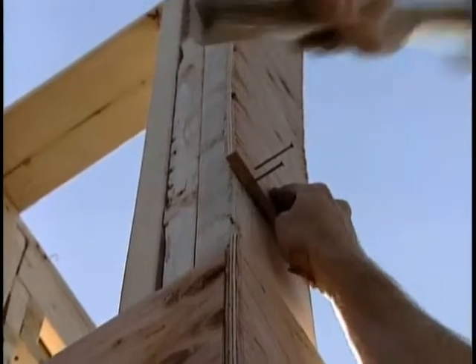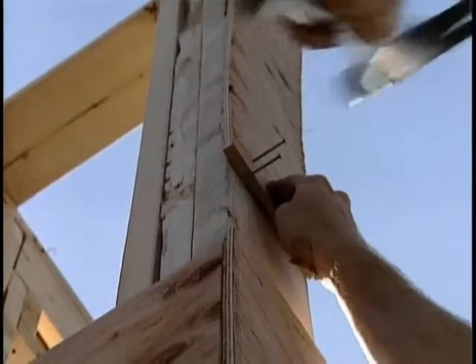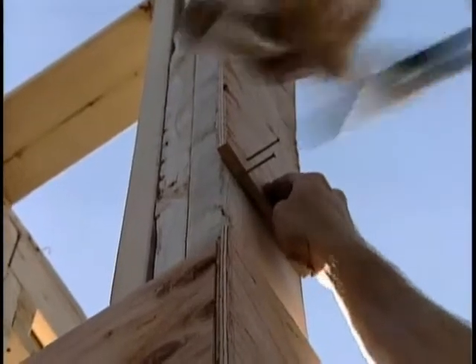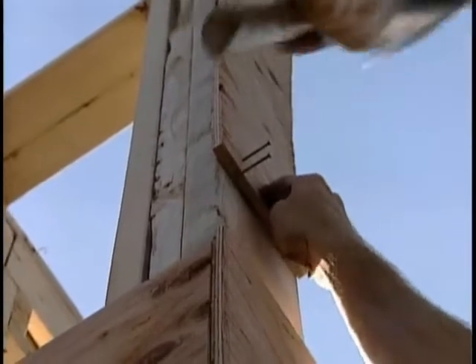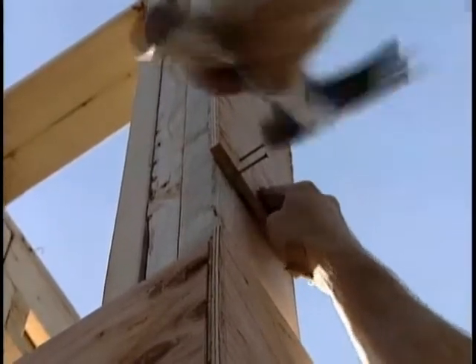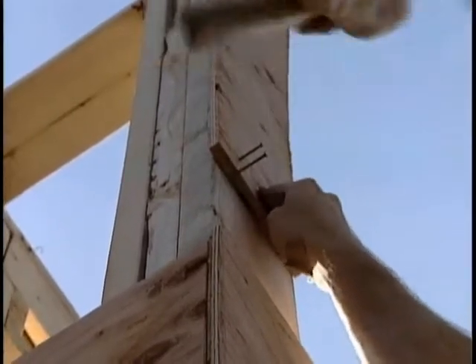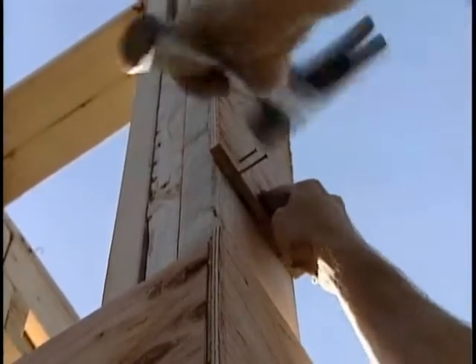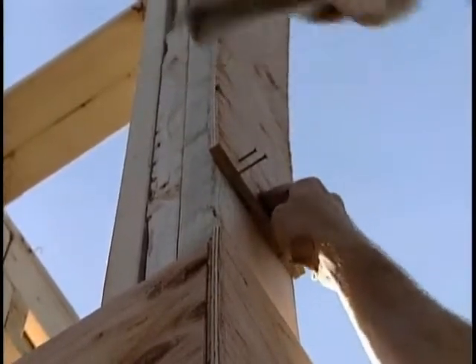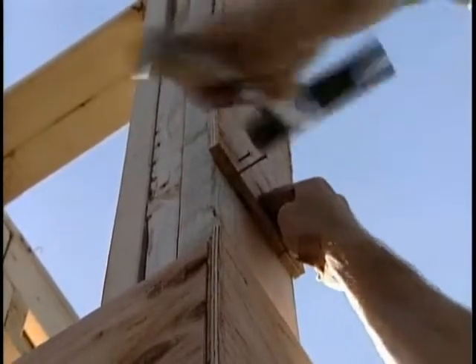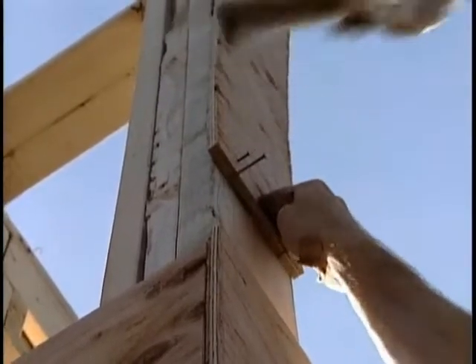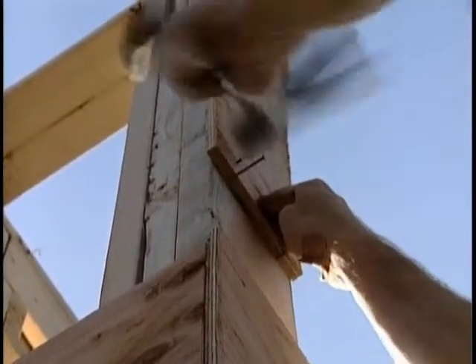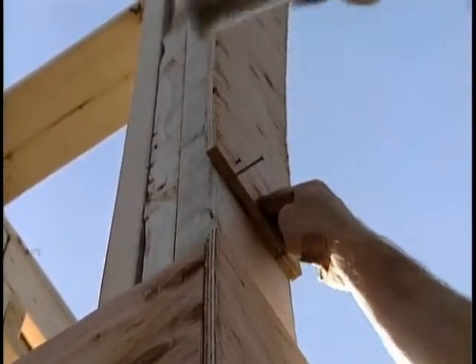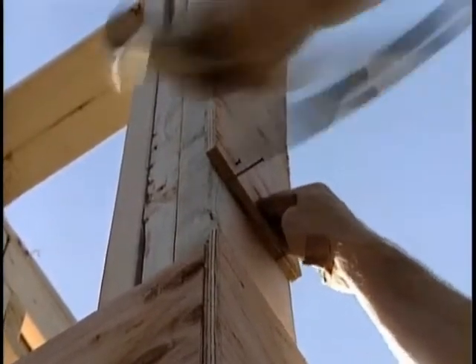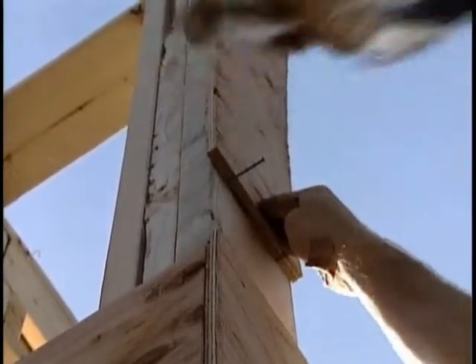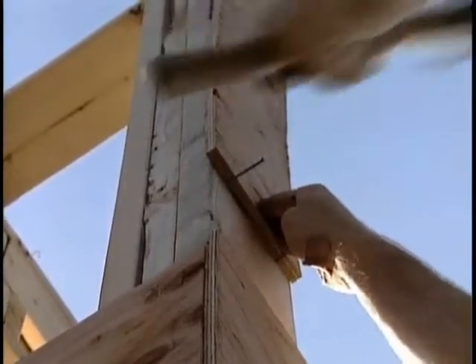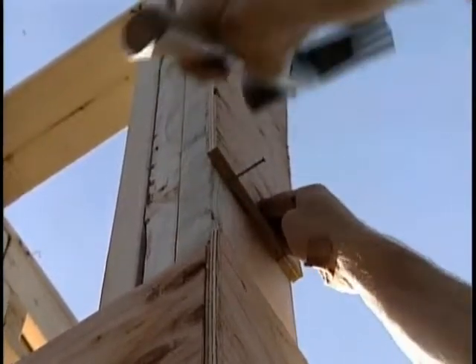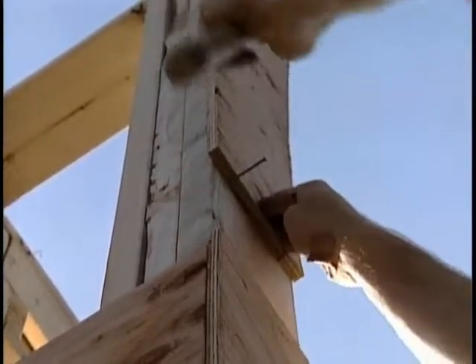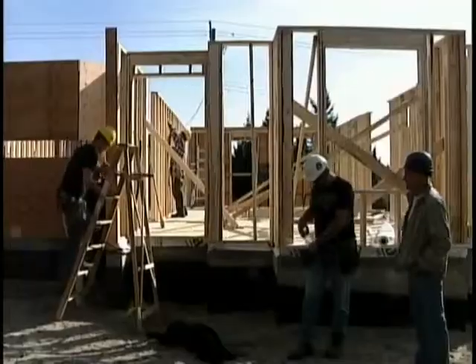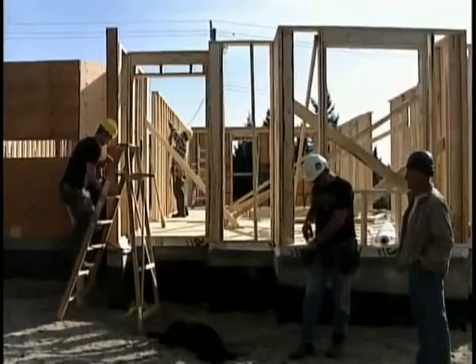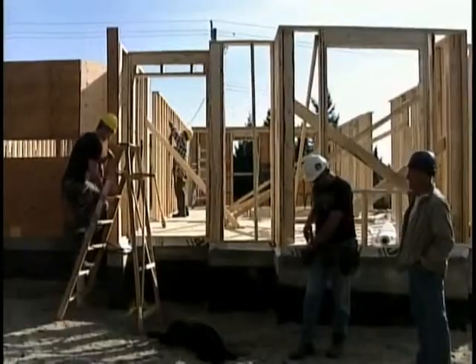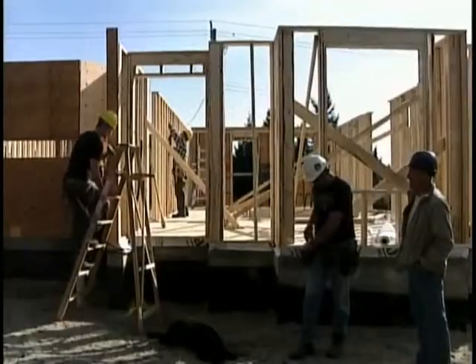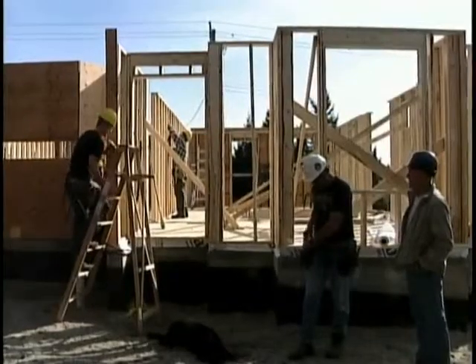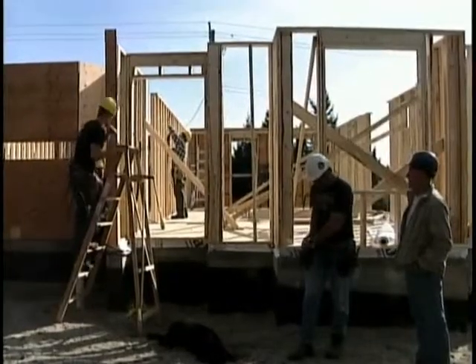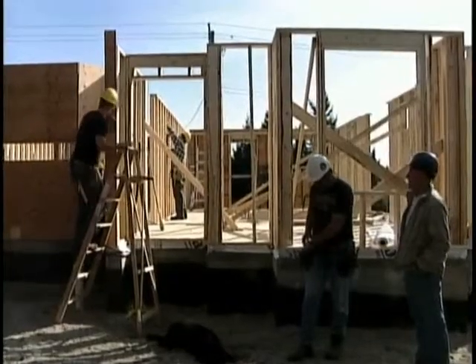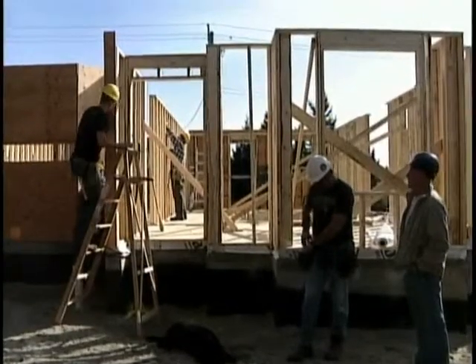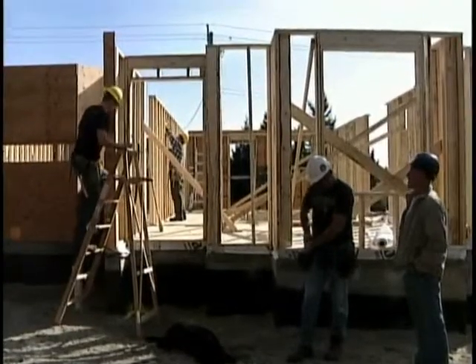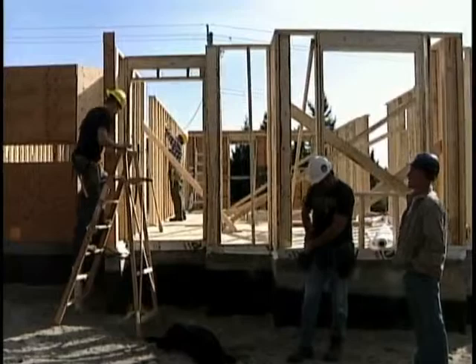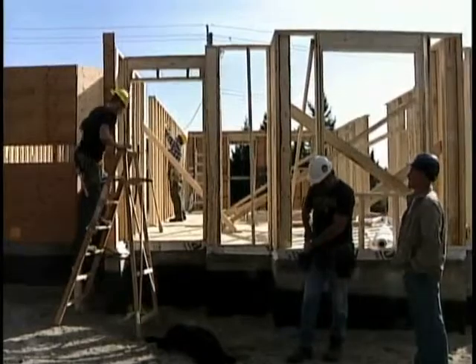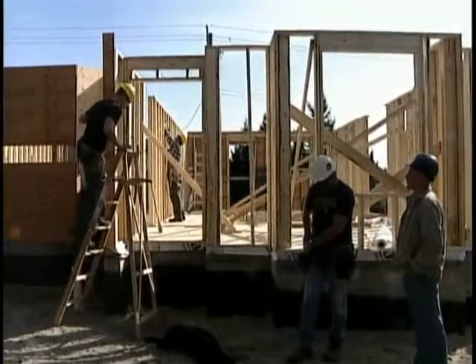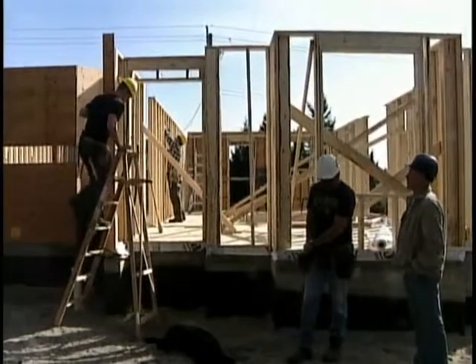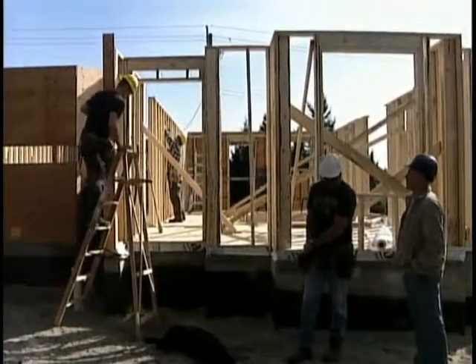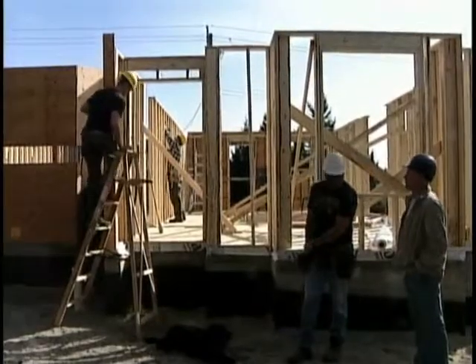Currently, Habitat has 18 homes in Greater Victoria. This four-unit townhome brings the total to 22.